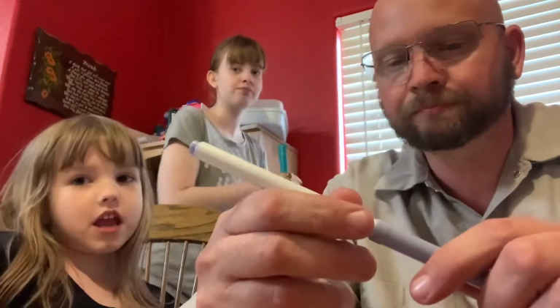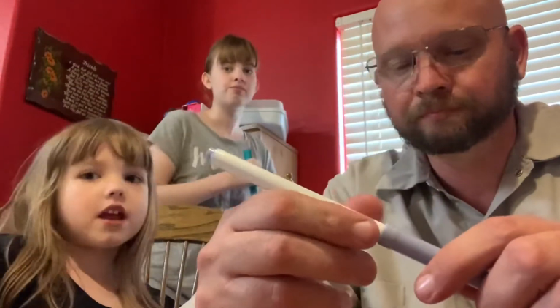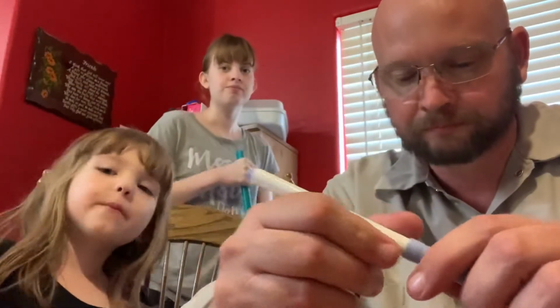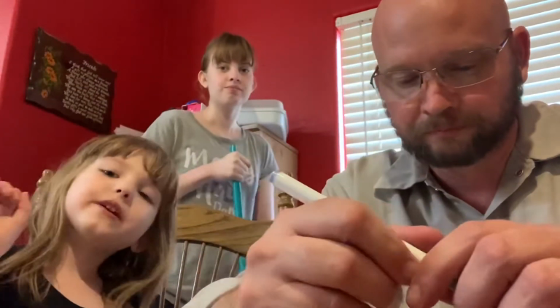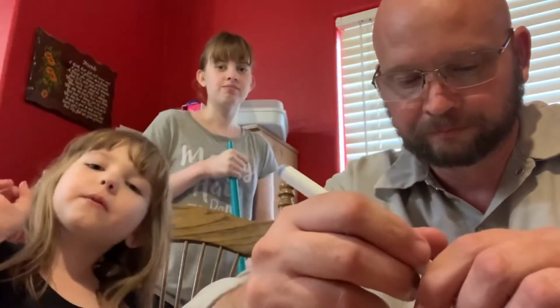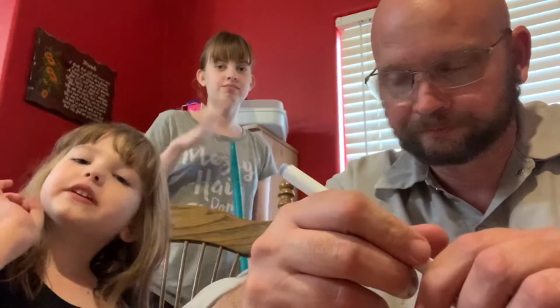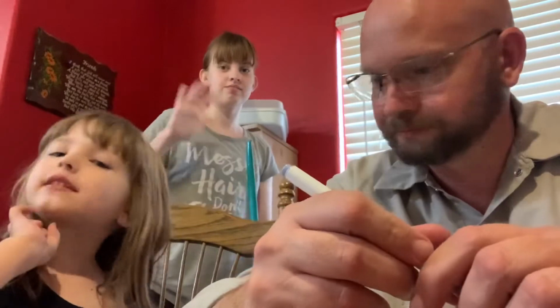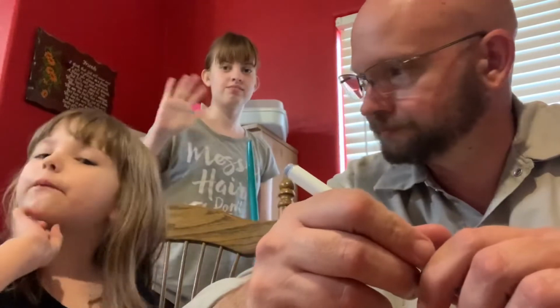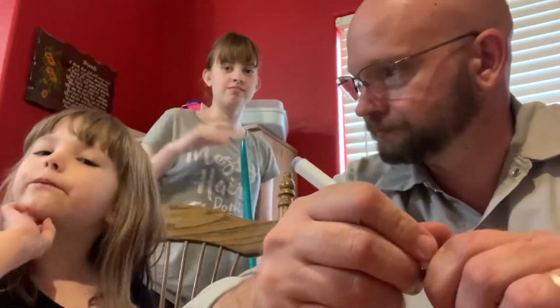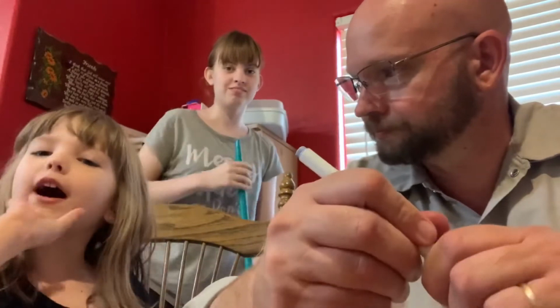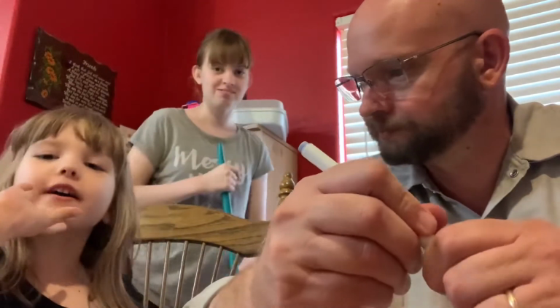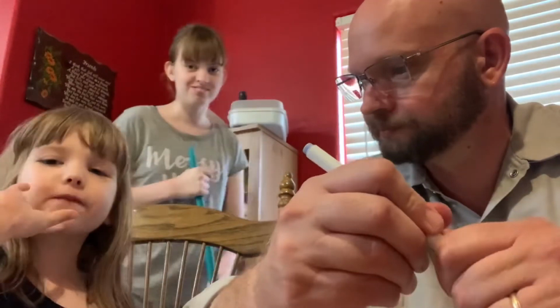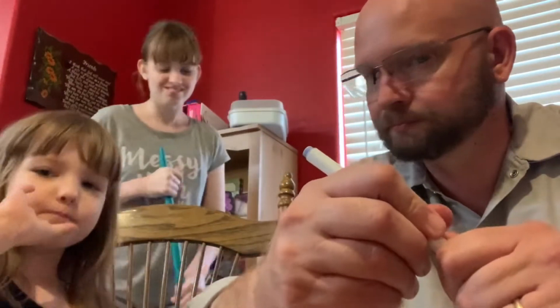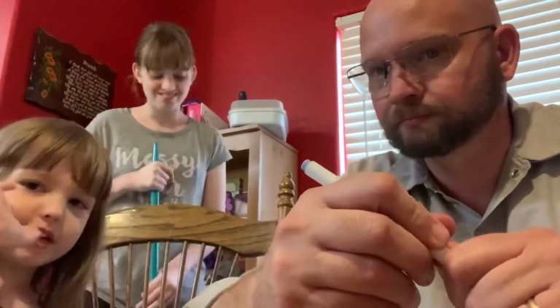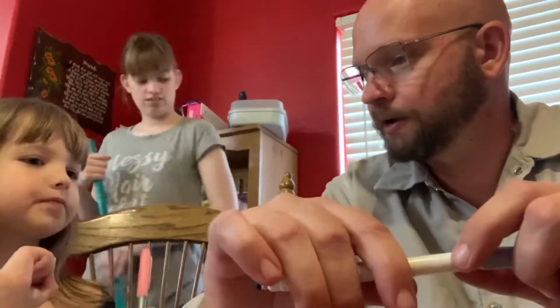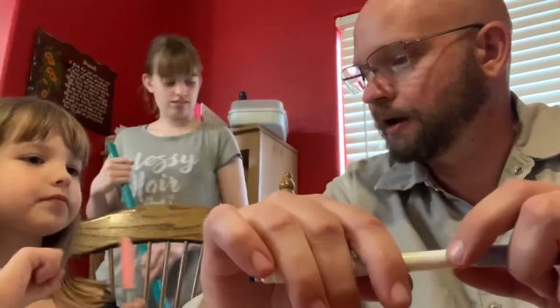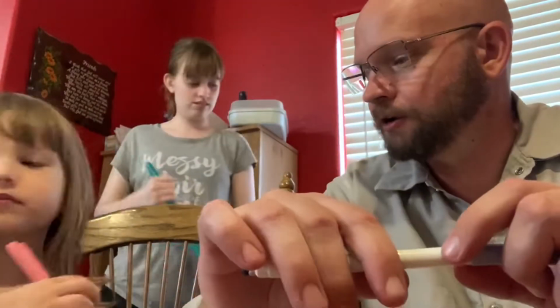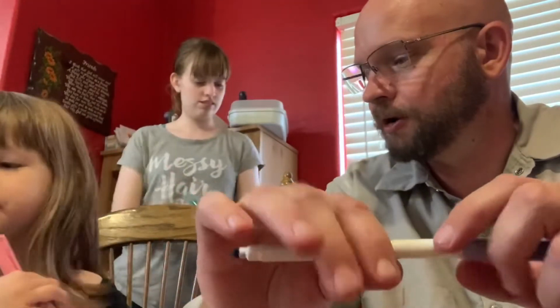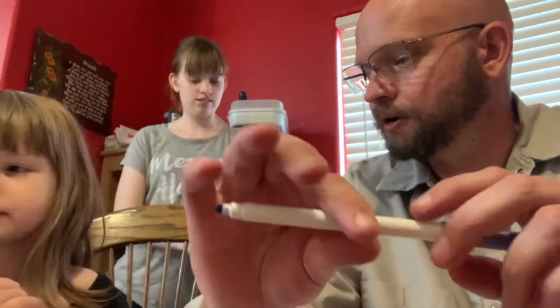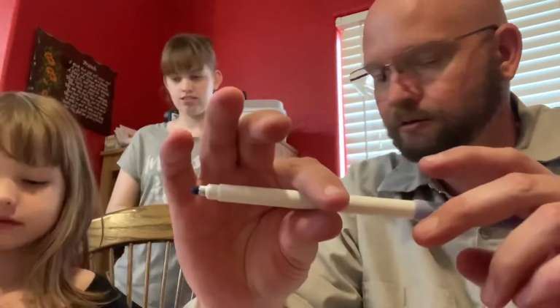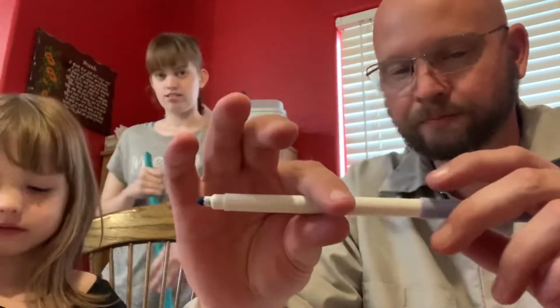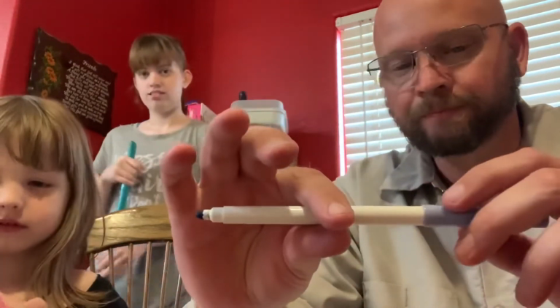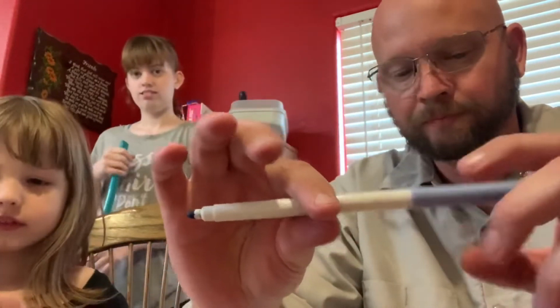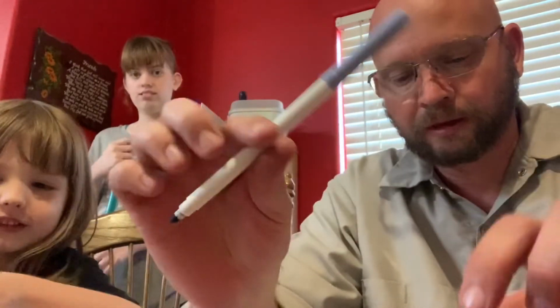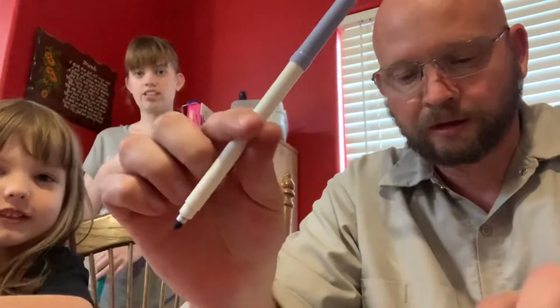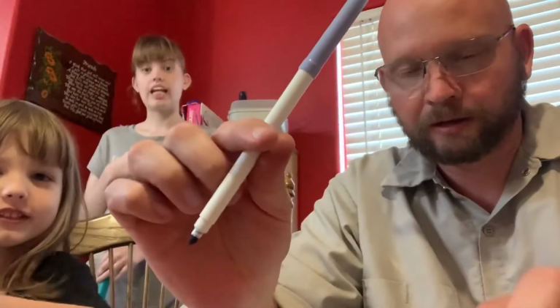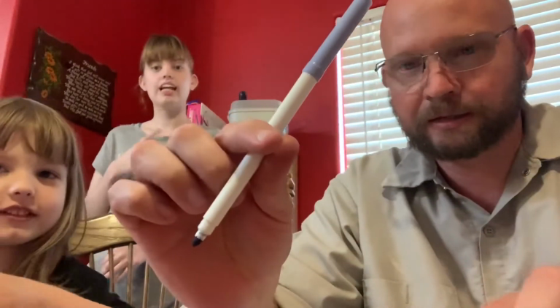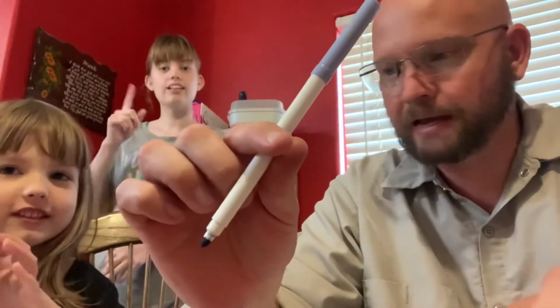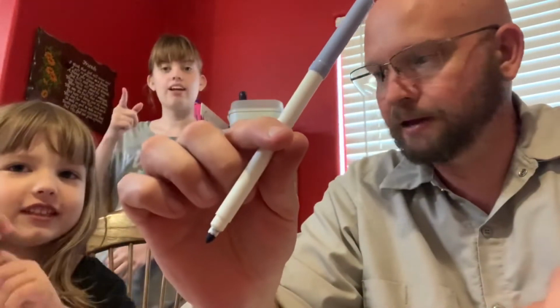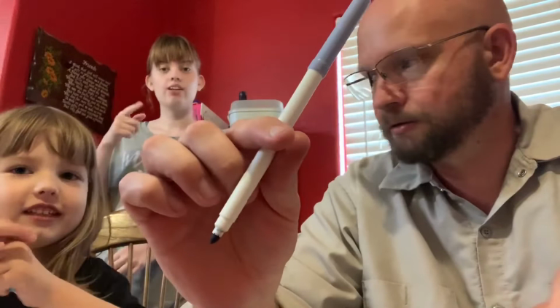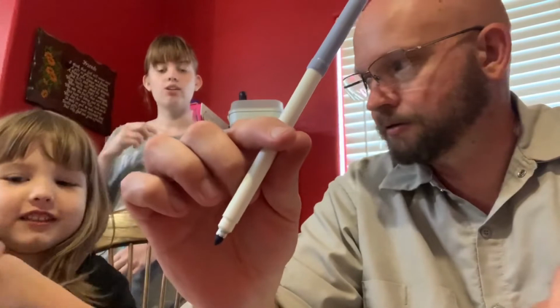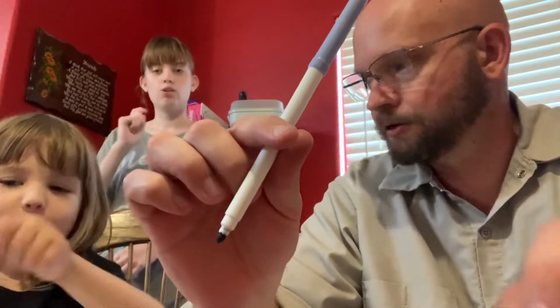And we only have five minutes. Okay, on your mark, get set, go!